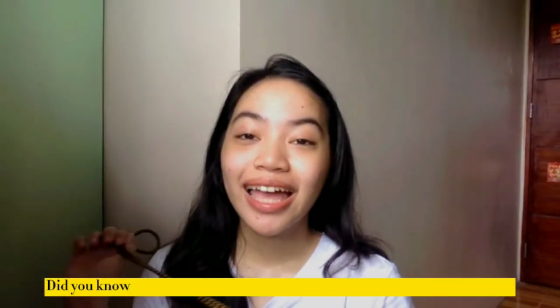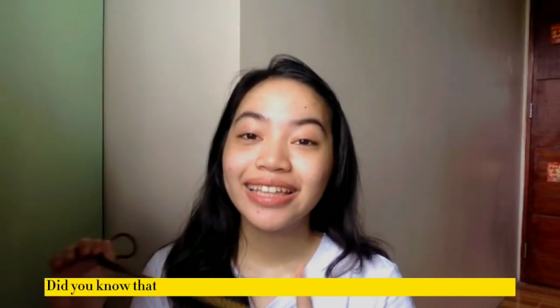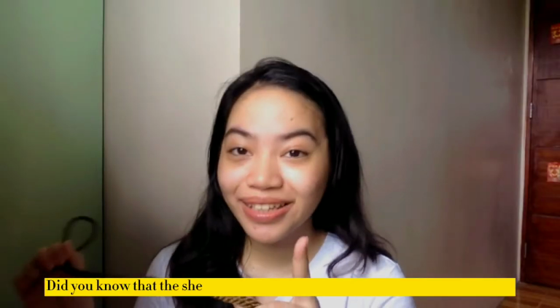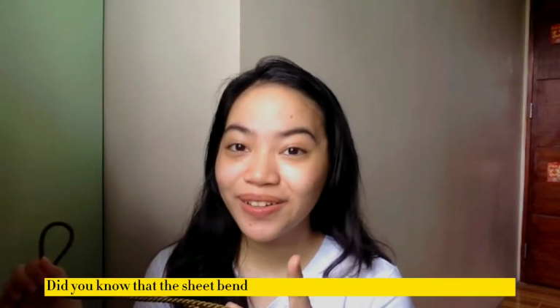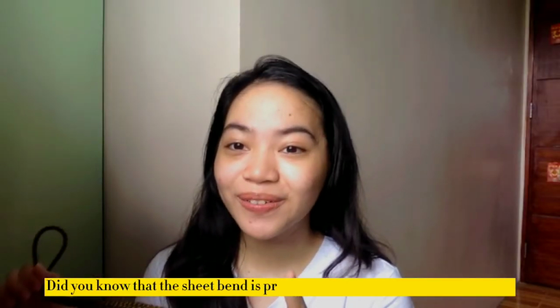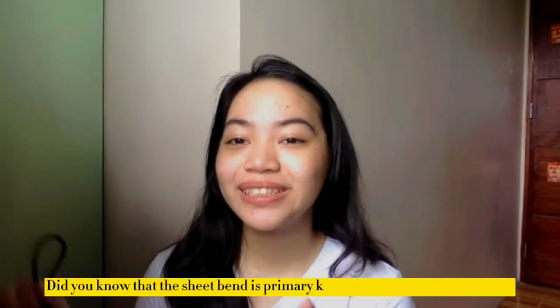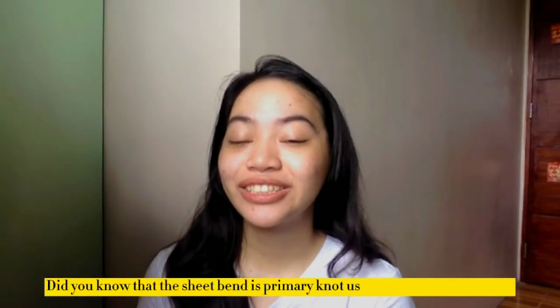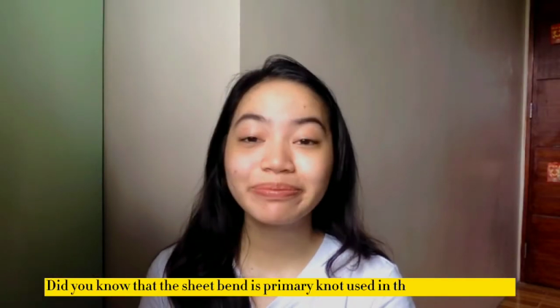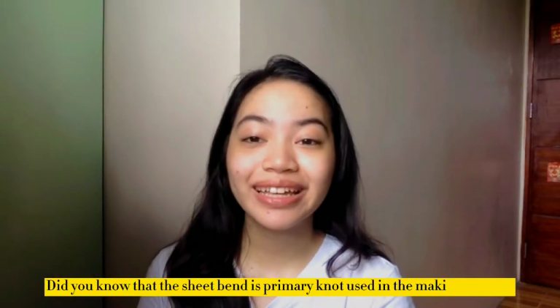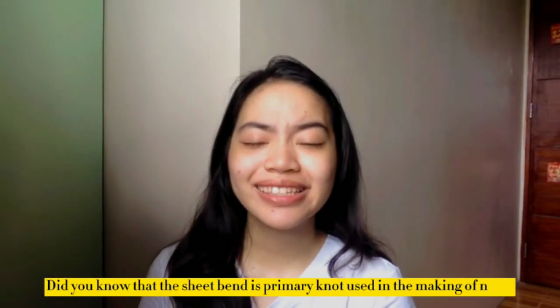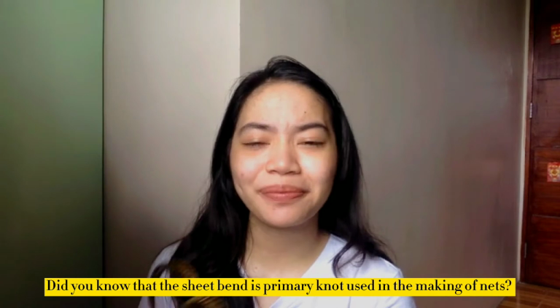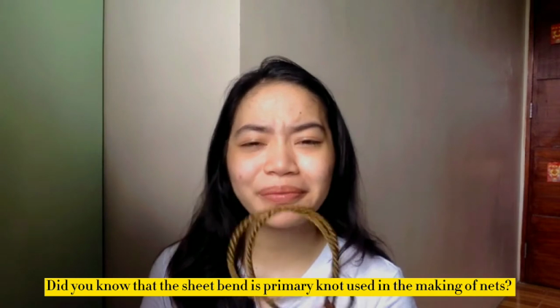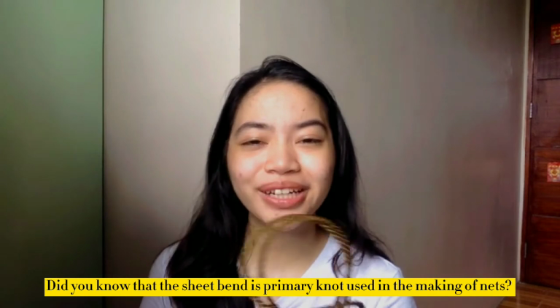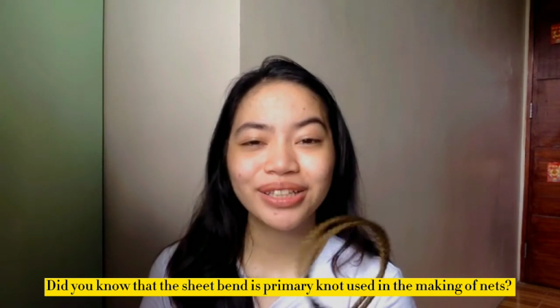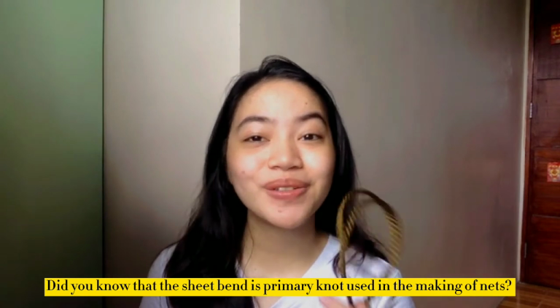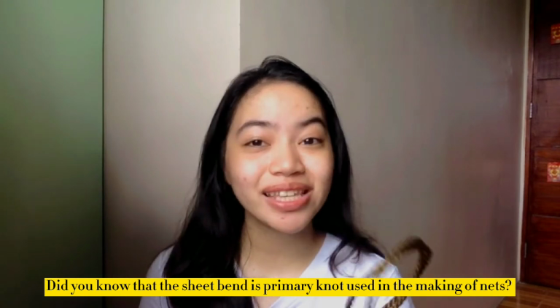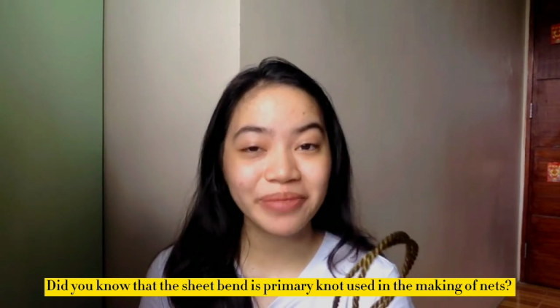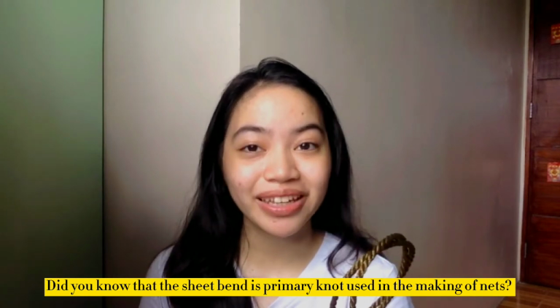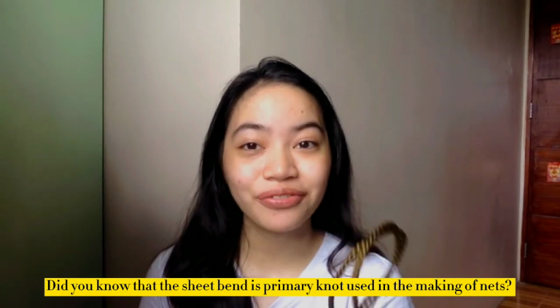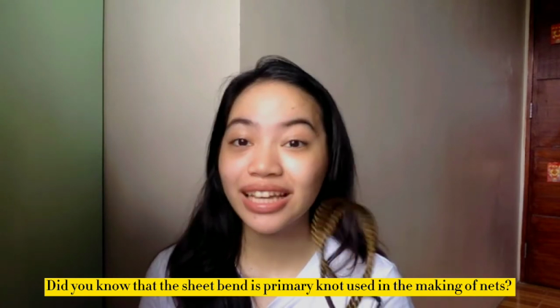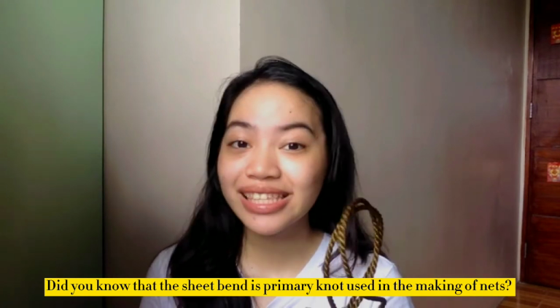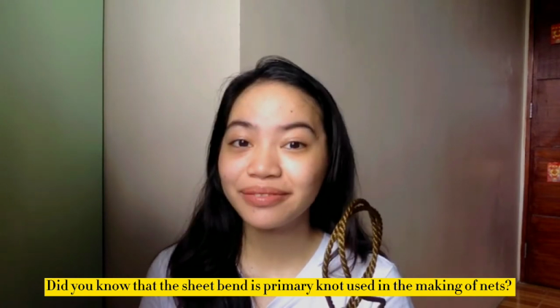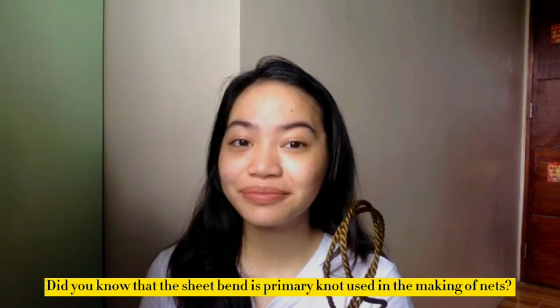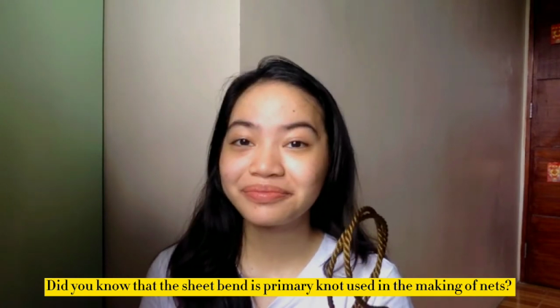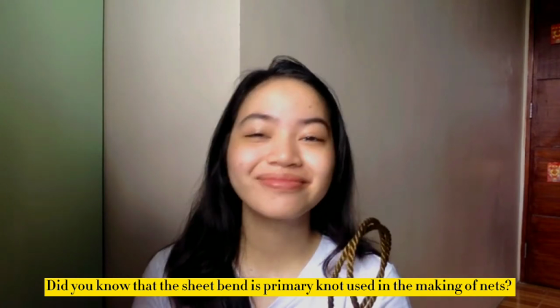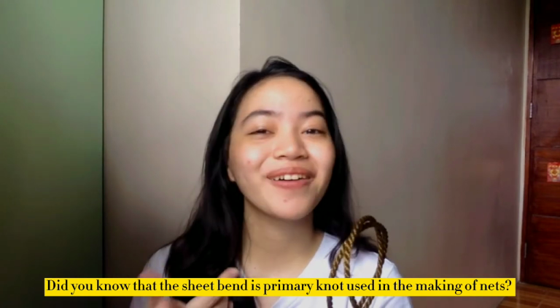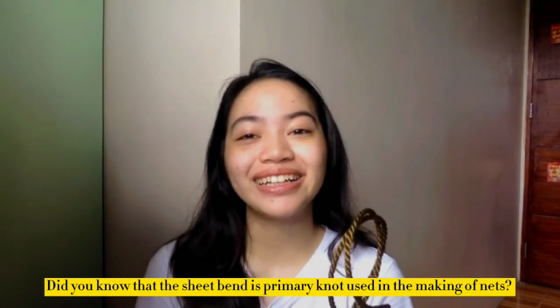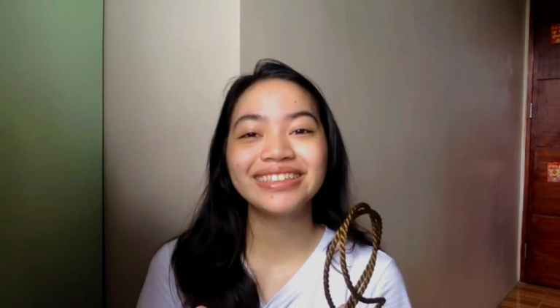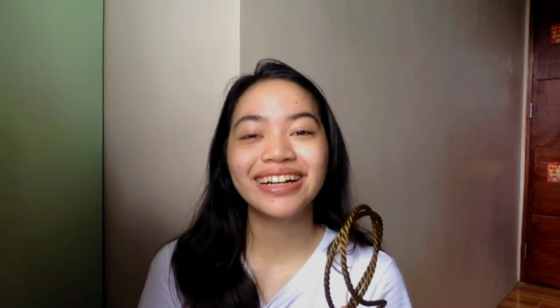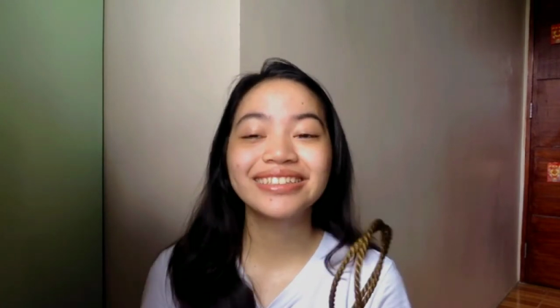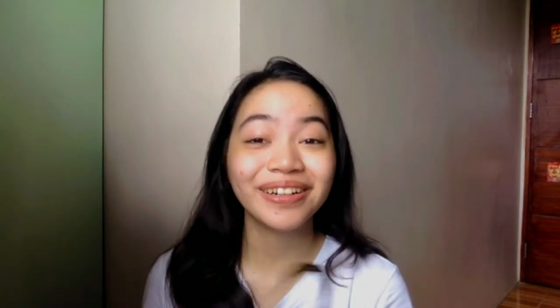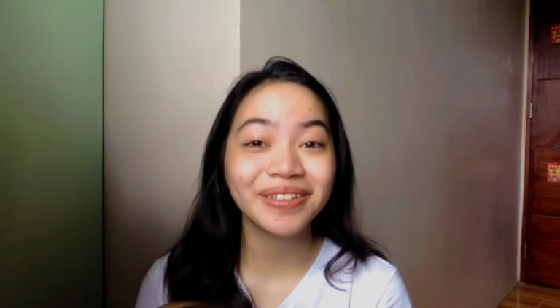Did you know that the sheet bend is a primary knot used in the making of nets? Well, now you know.